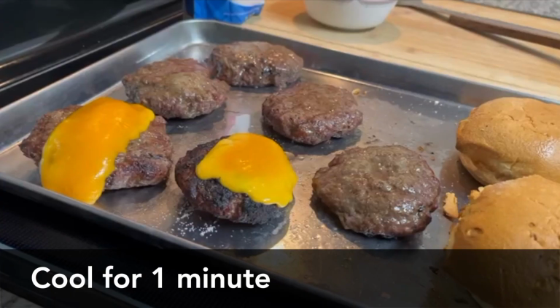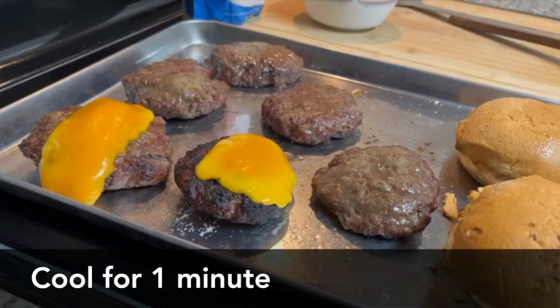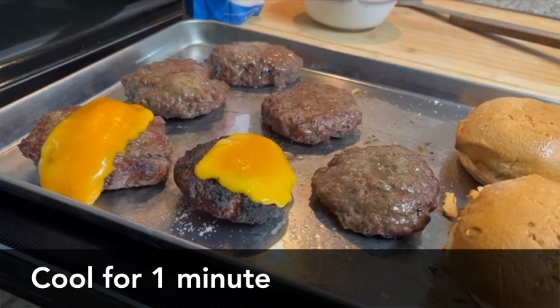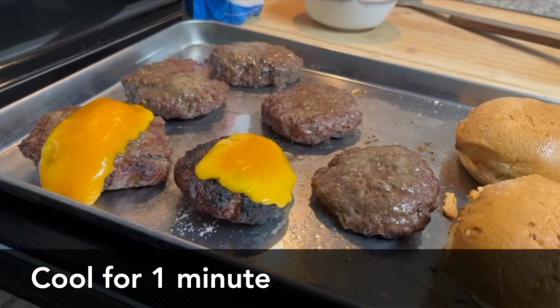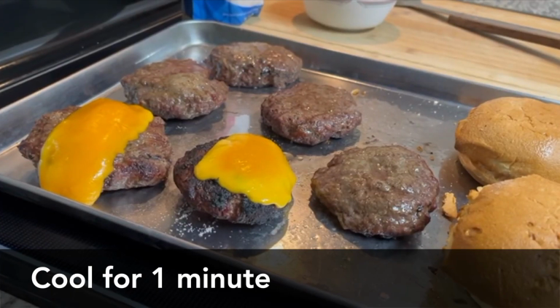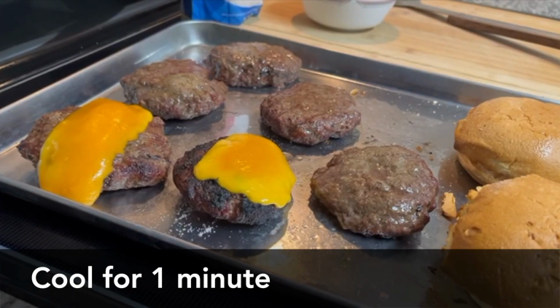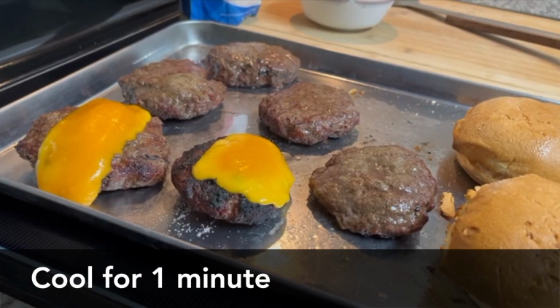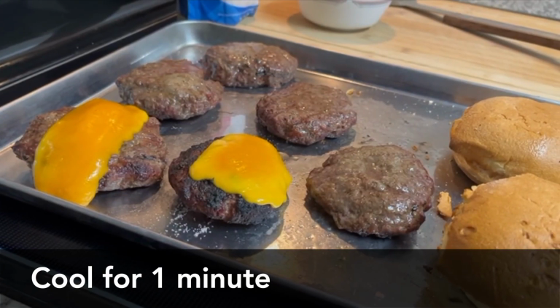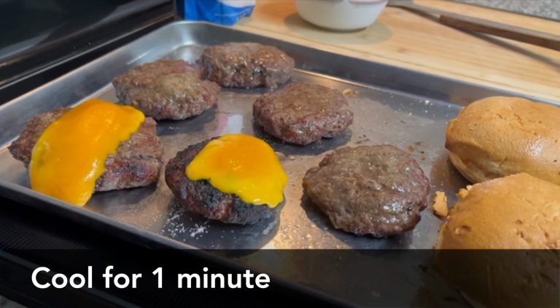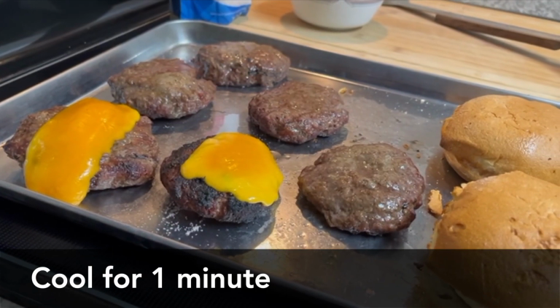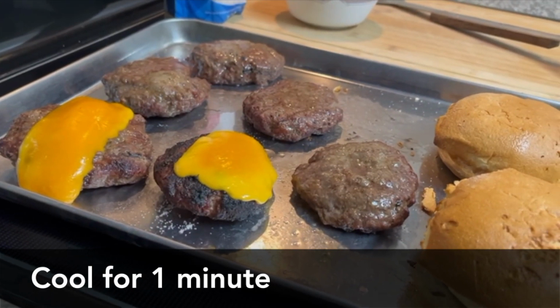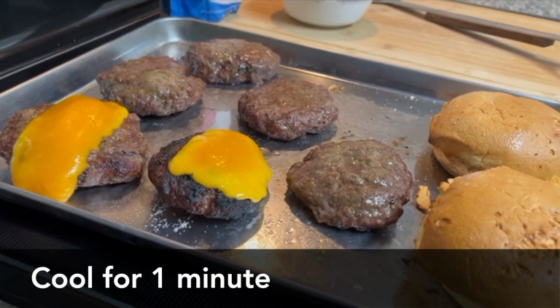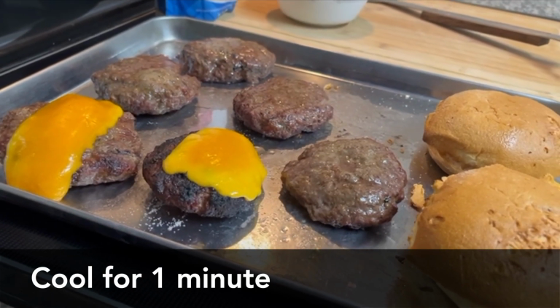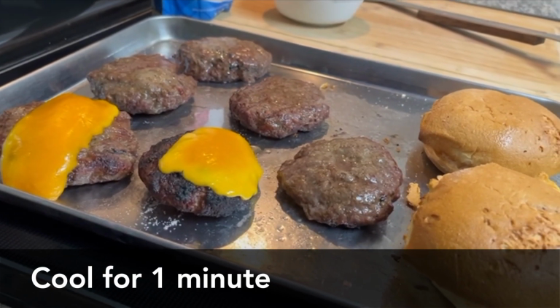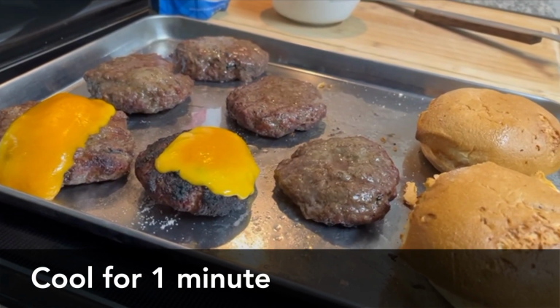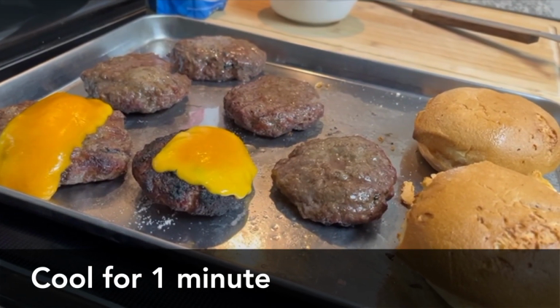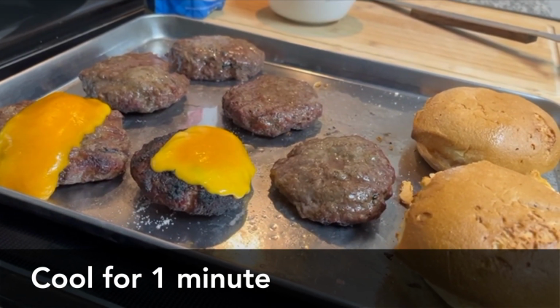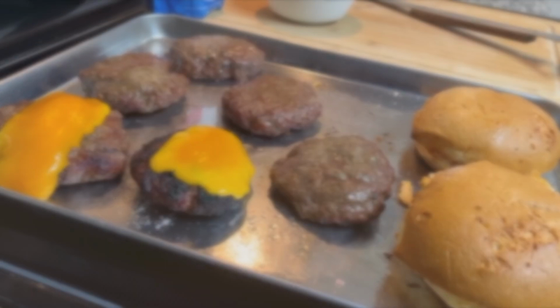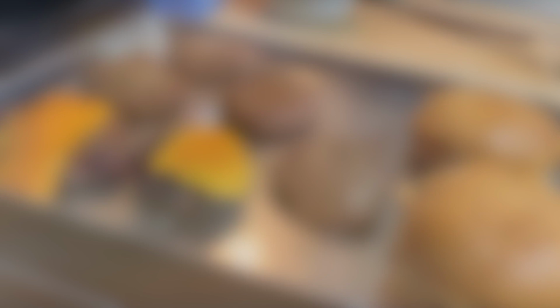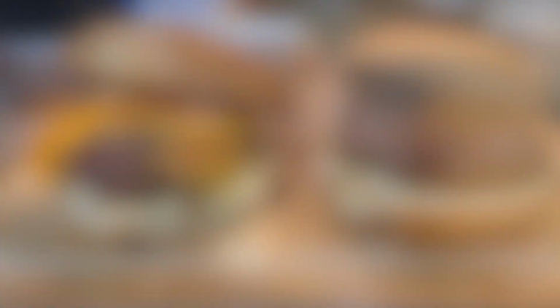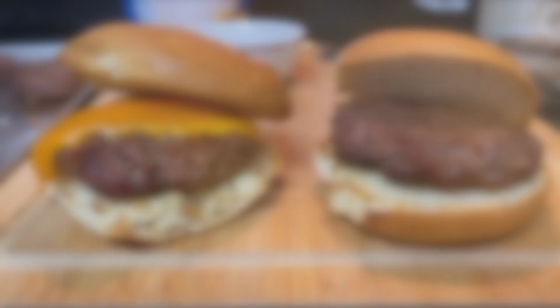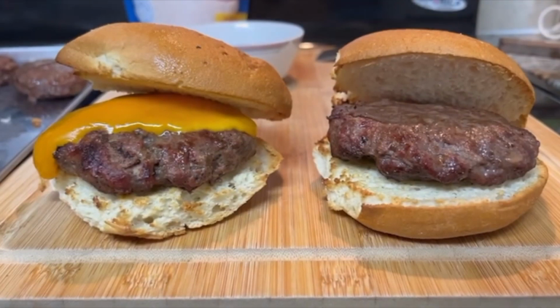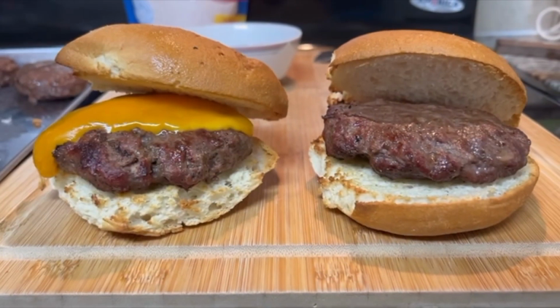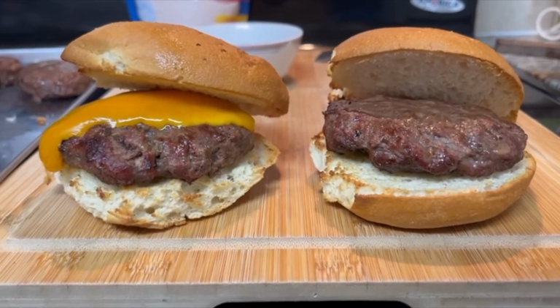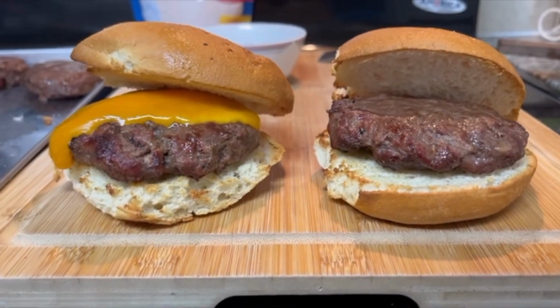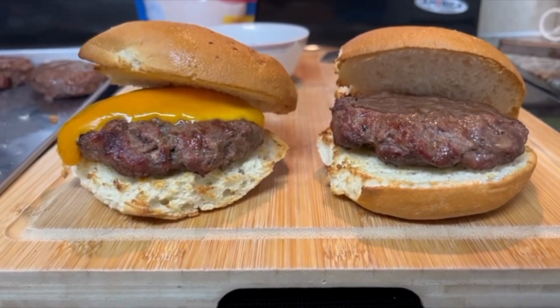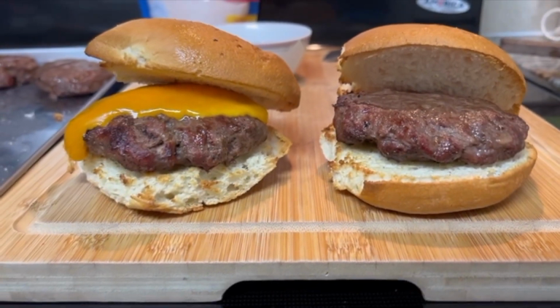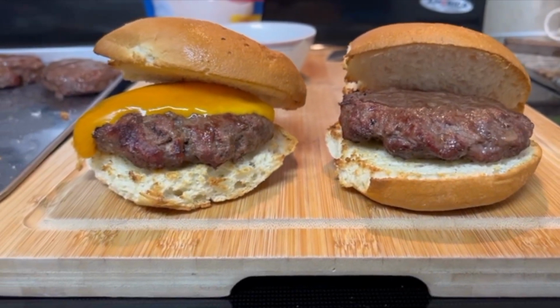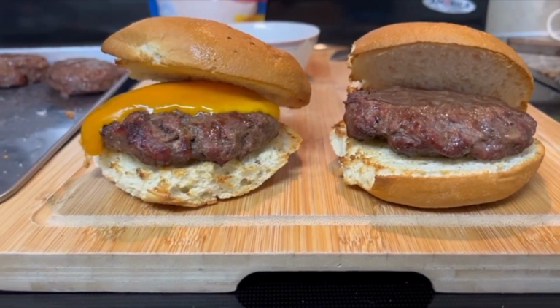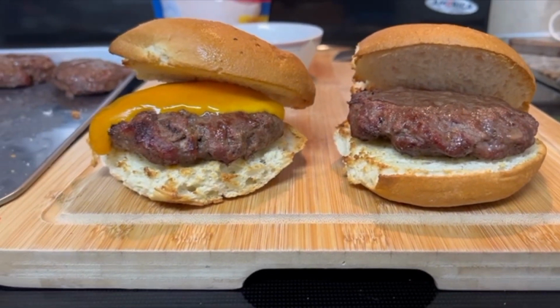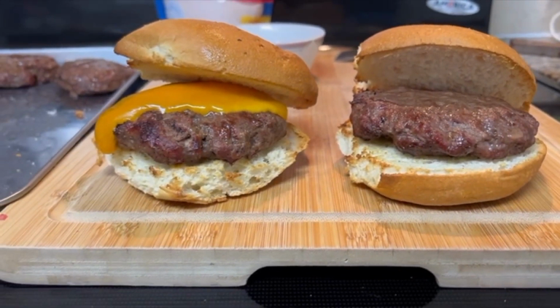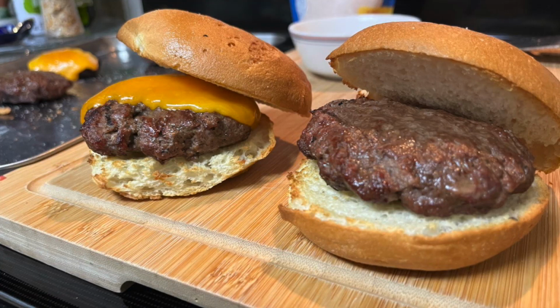Kind of like a steak, you want your burgers to rest, but only for about a minute. And there you go — delicious hamburgers.